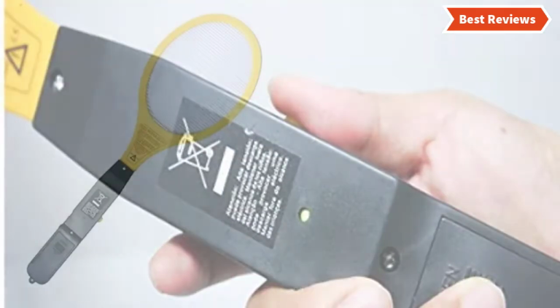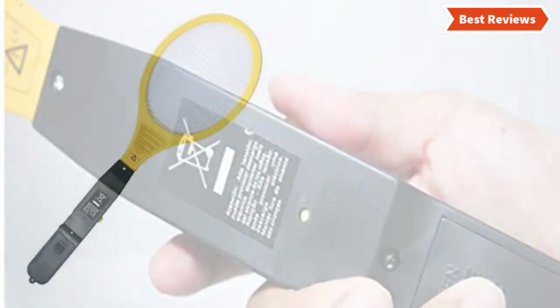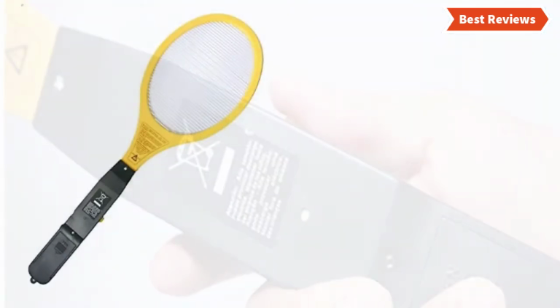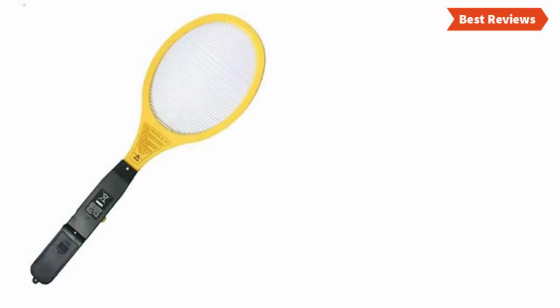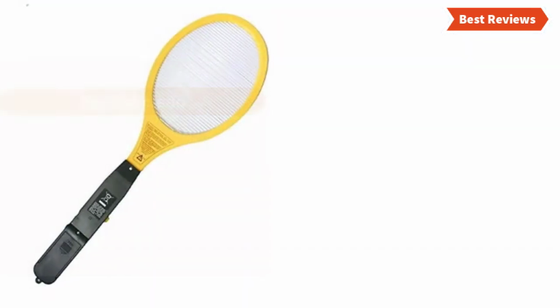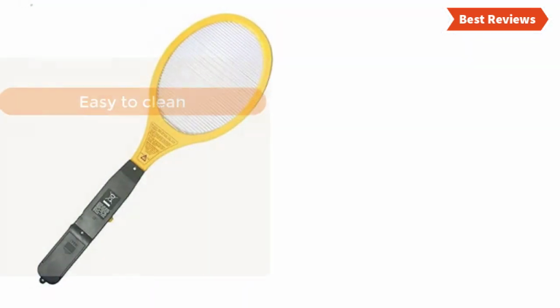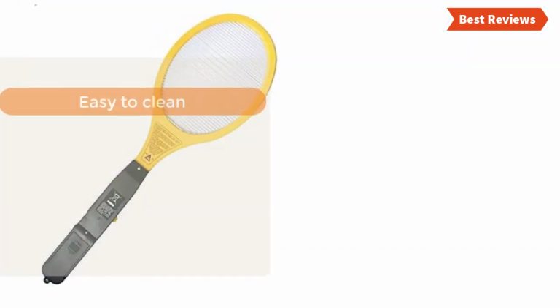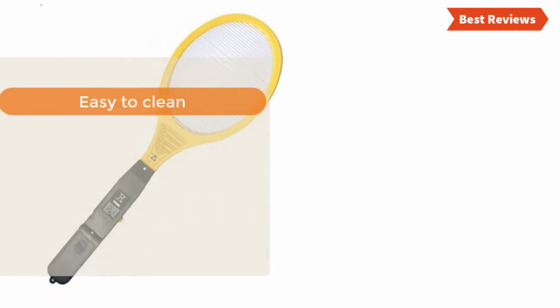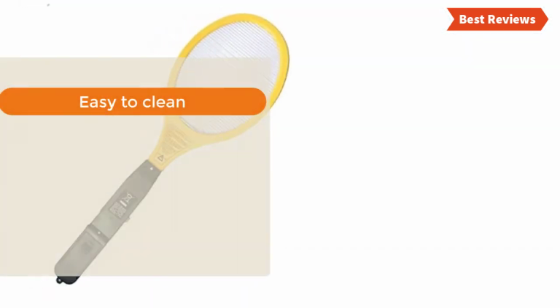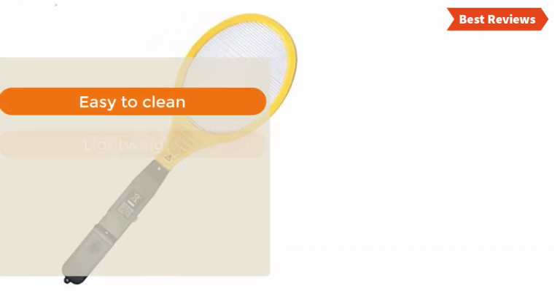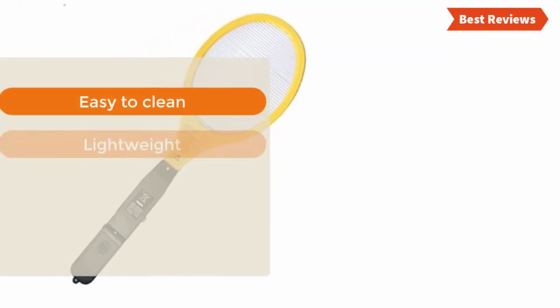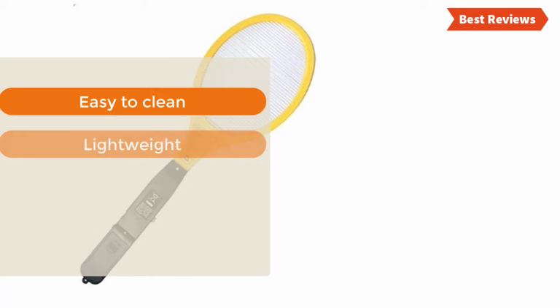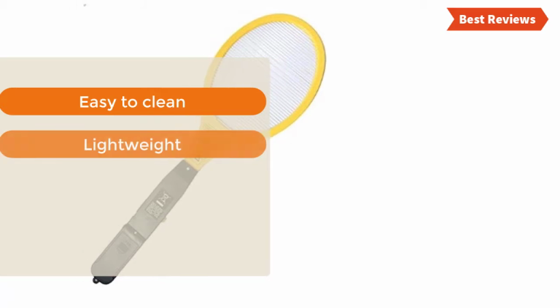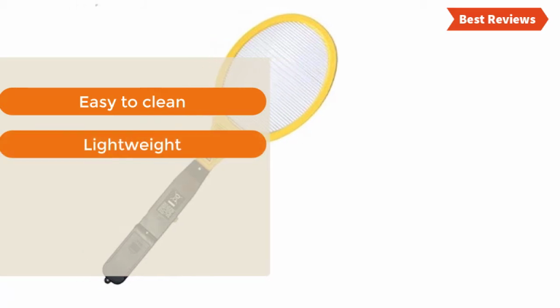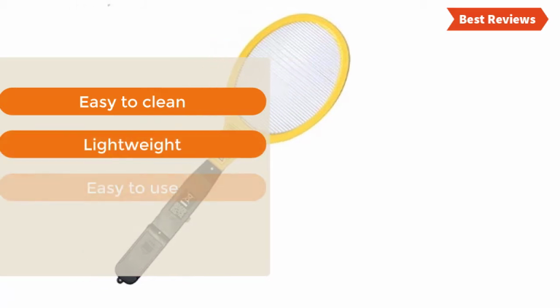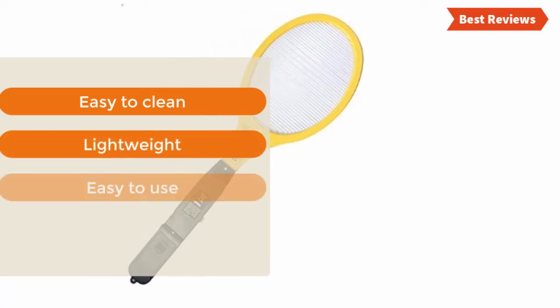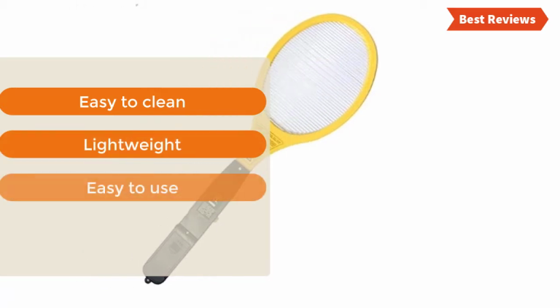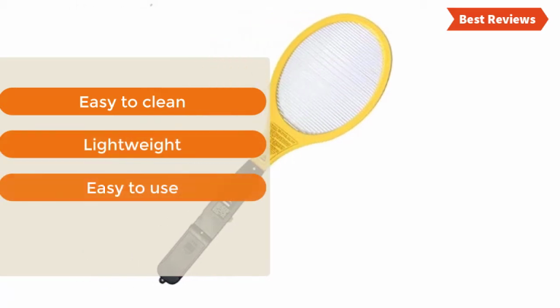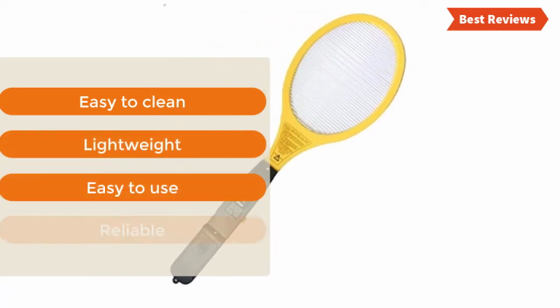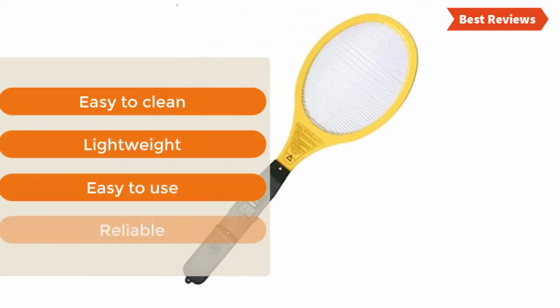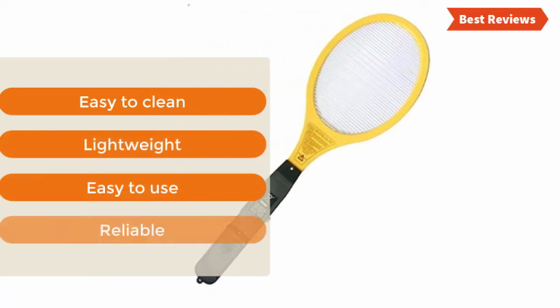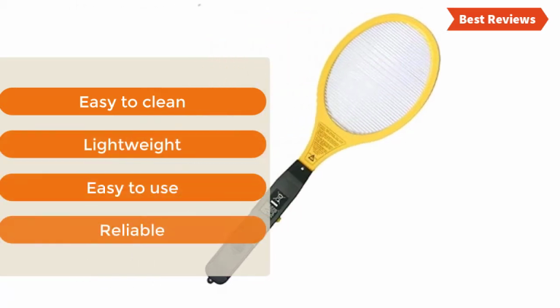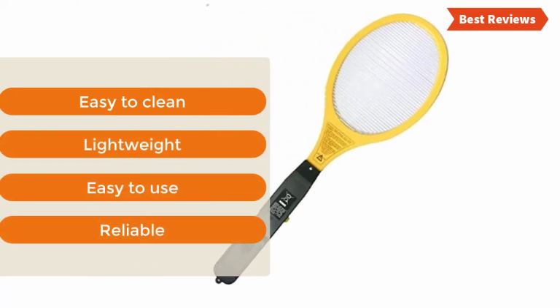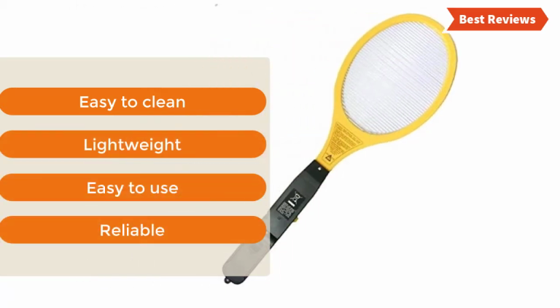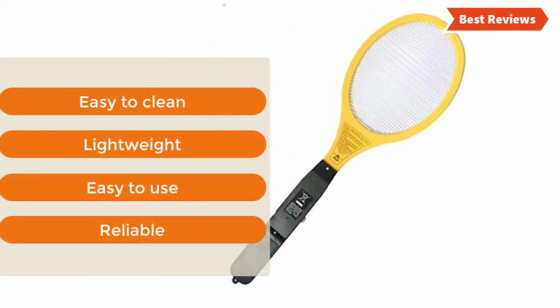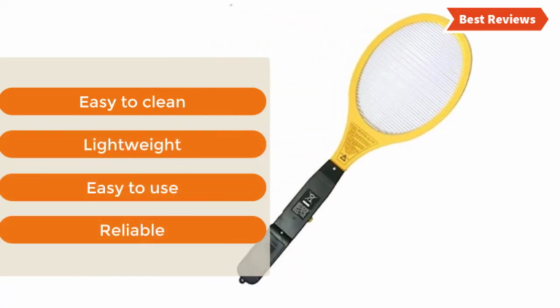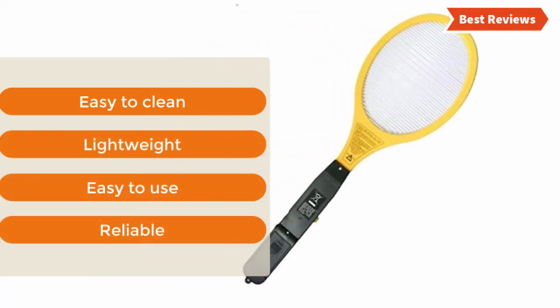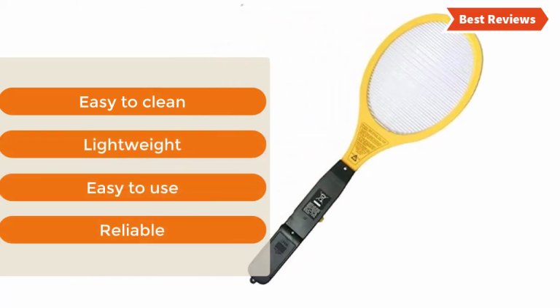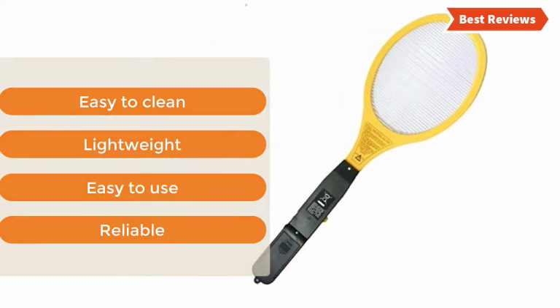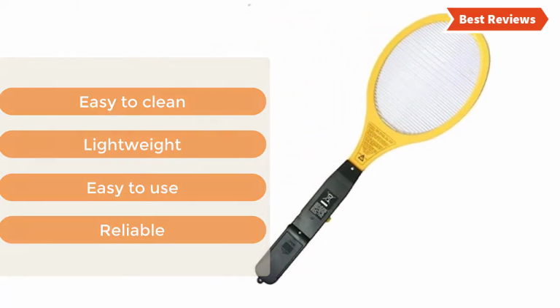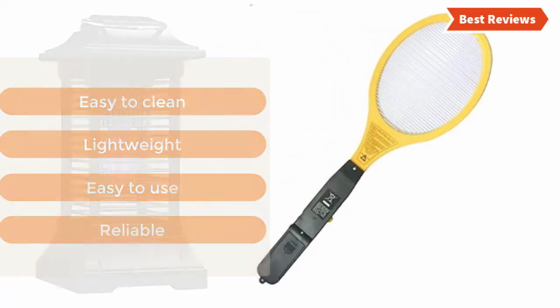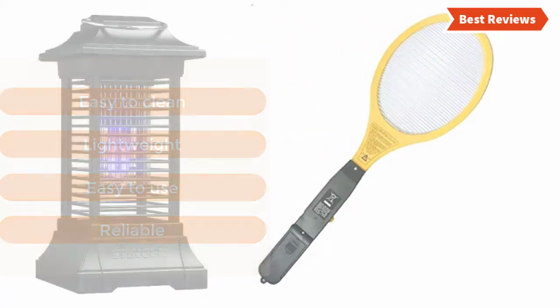The most important features are: easy to clean, lightweight, easy to use, and reliable.